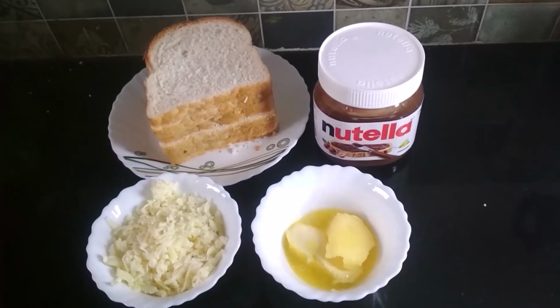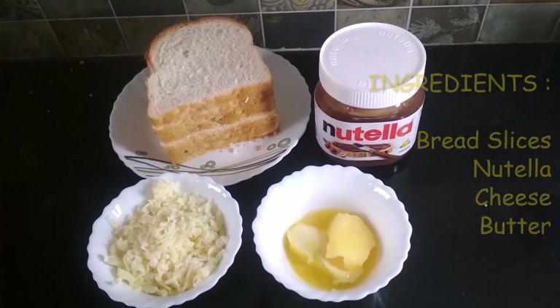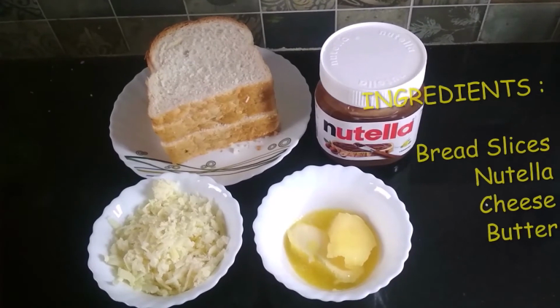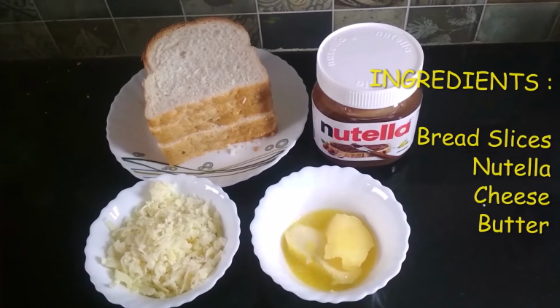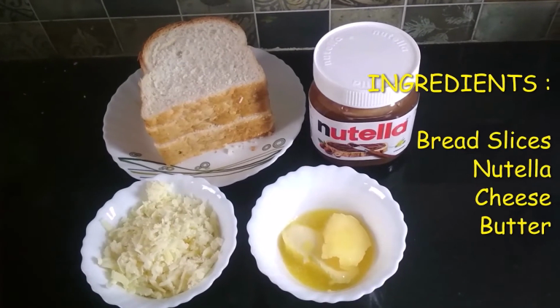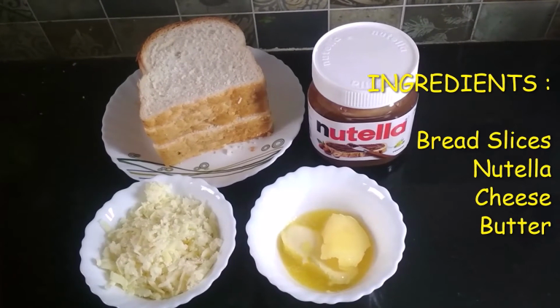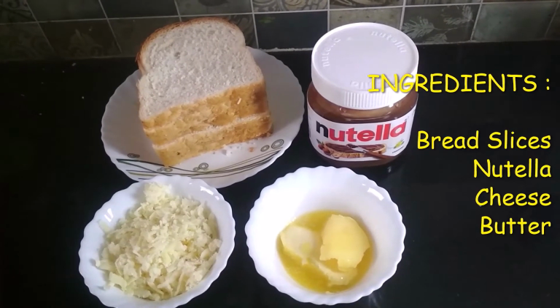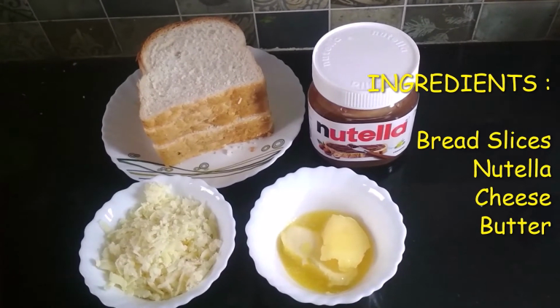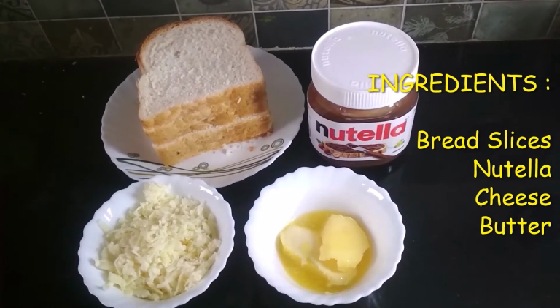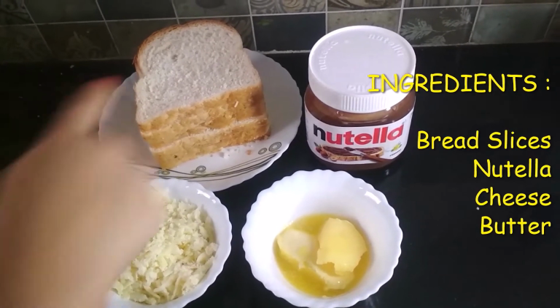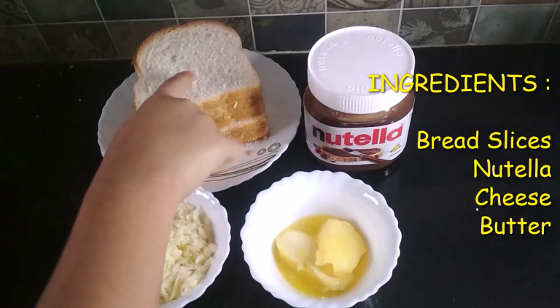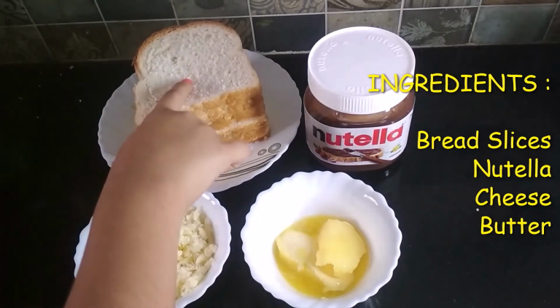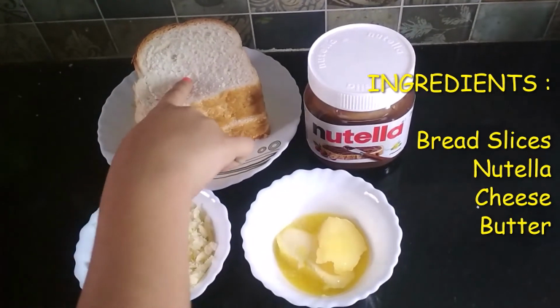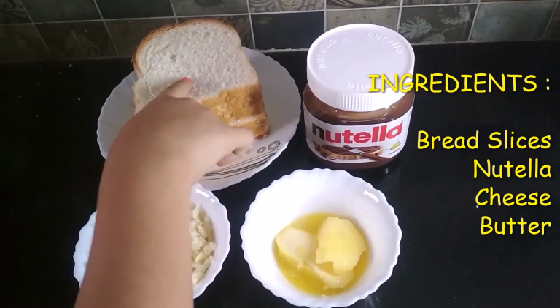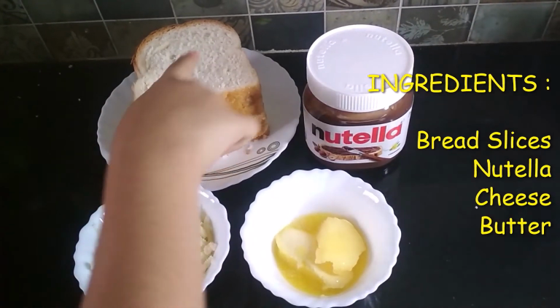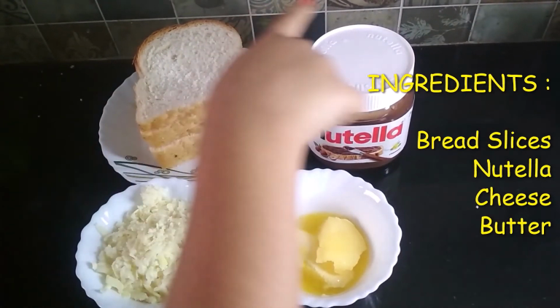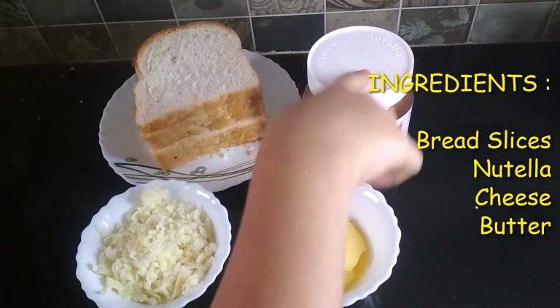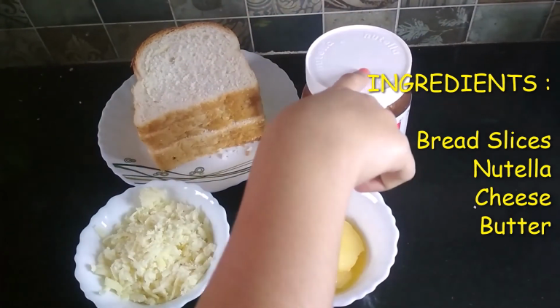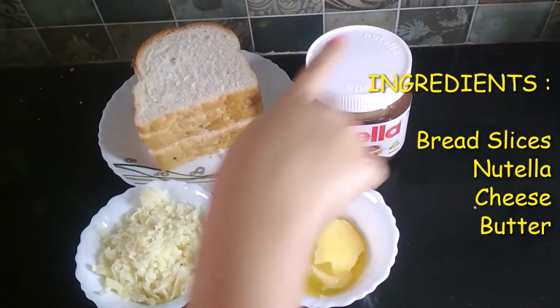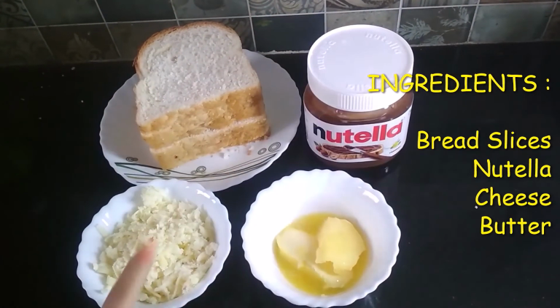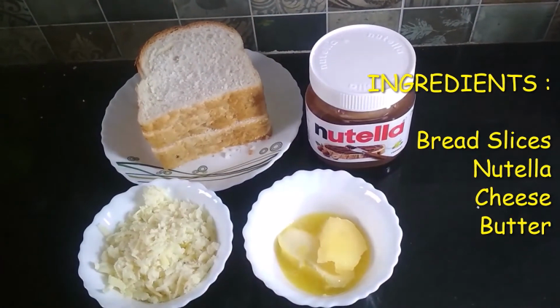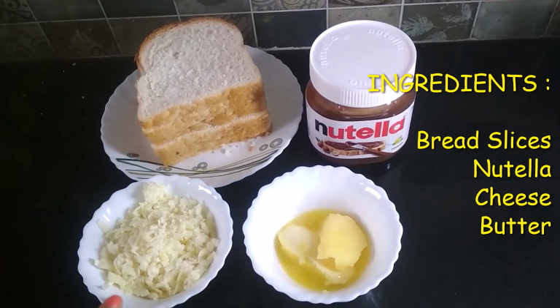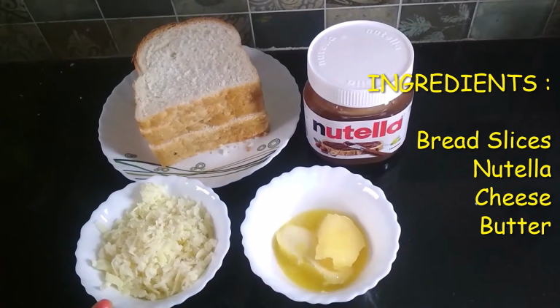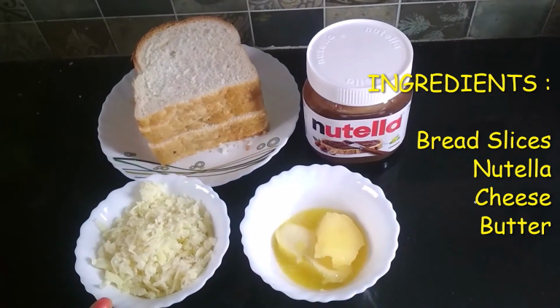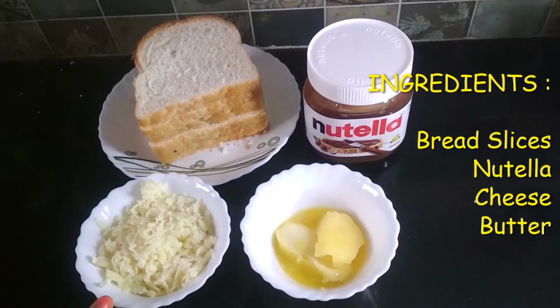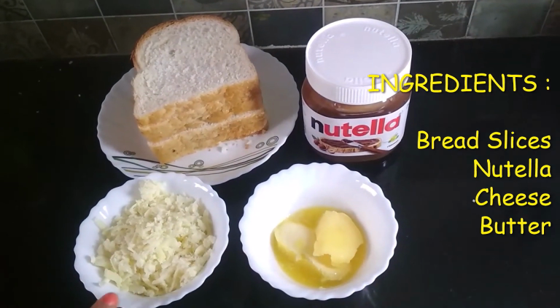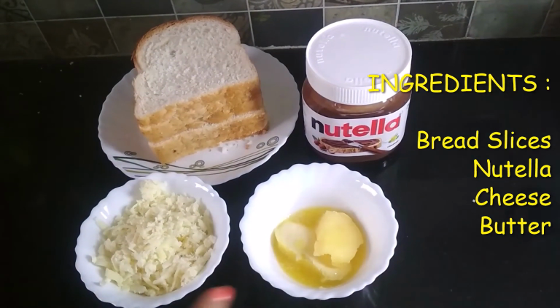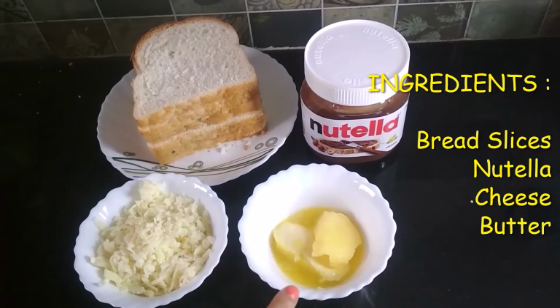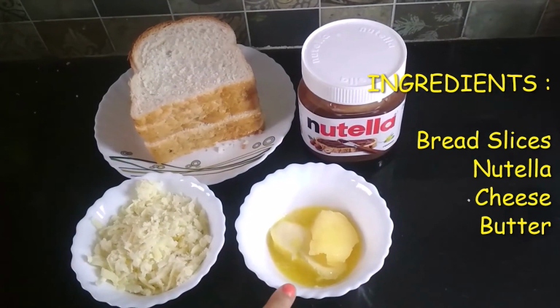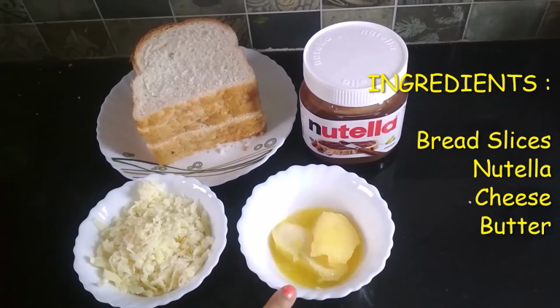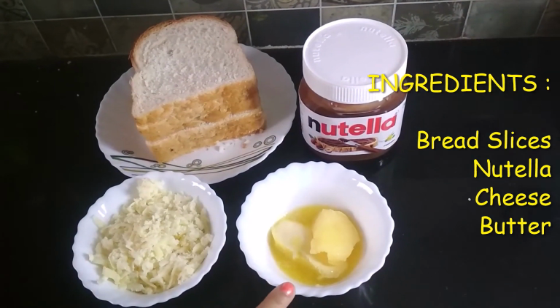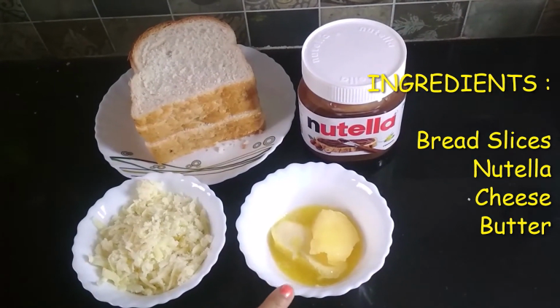The ingredients of my recipe are some bread slices, Nutella, cheese which is grated, and some butter.